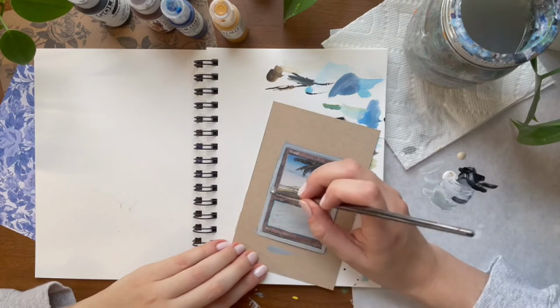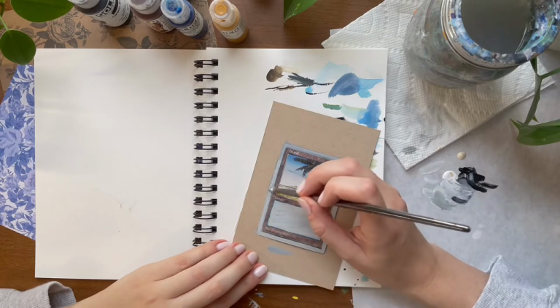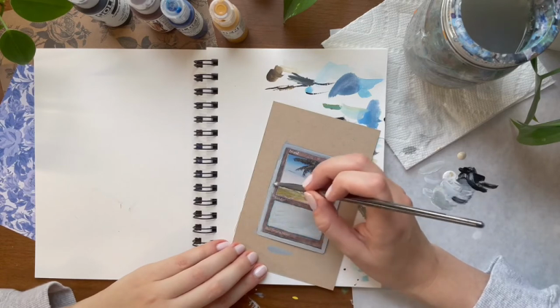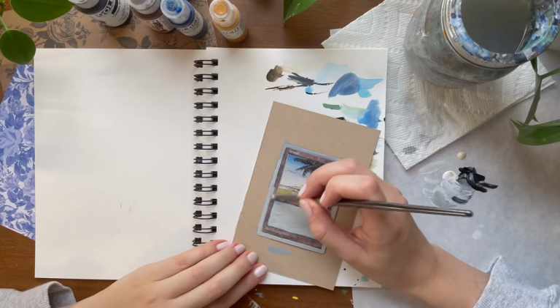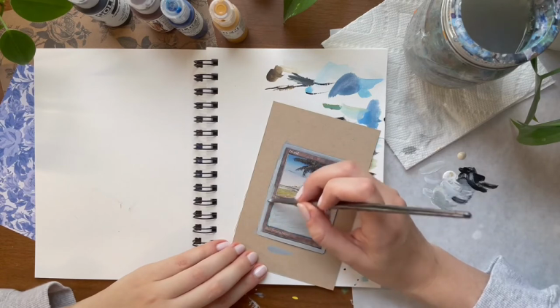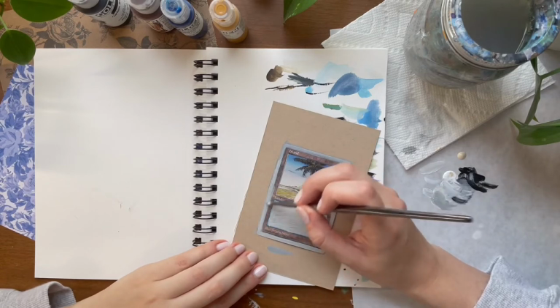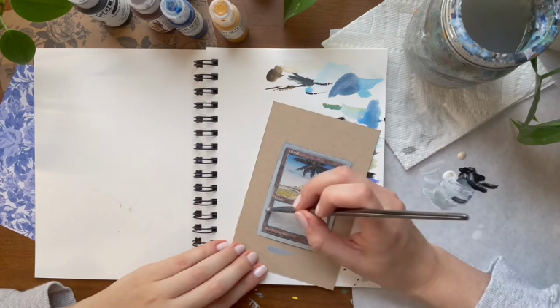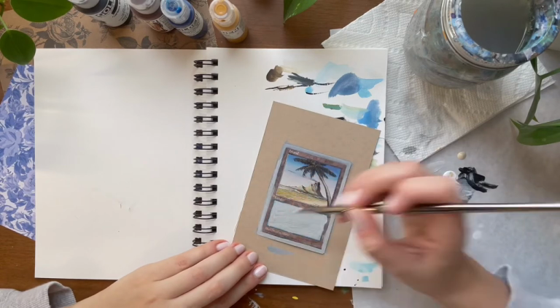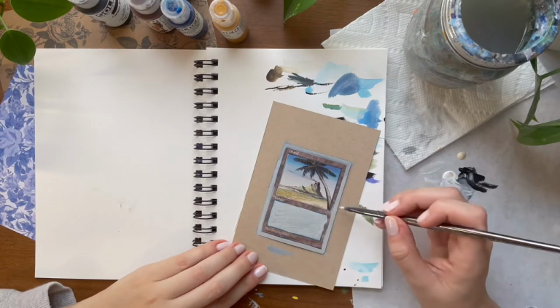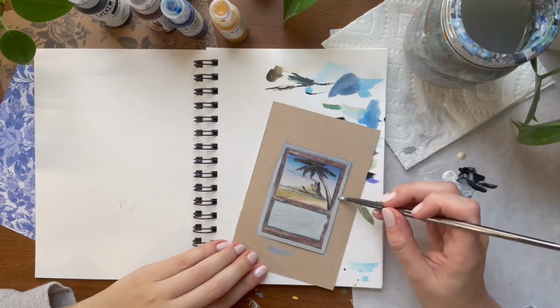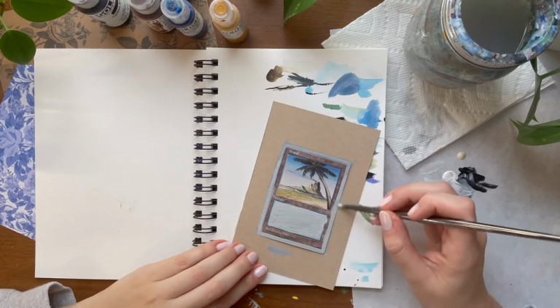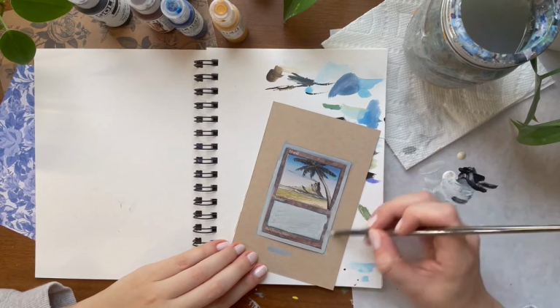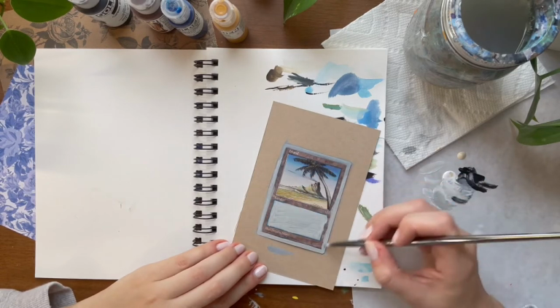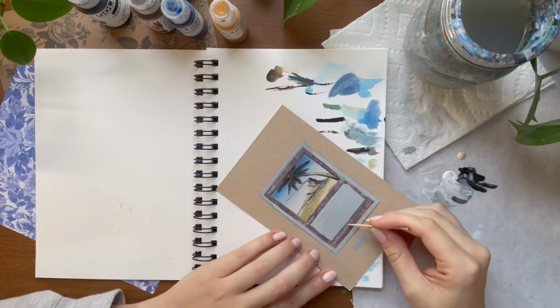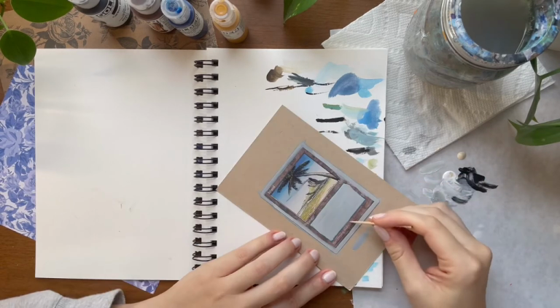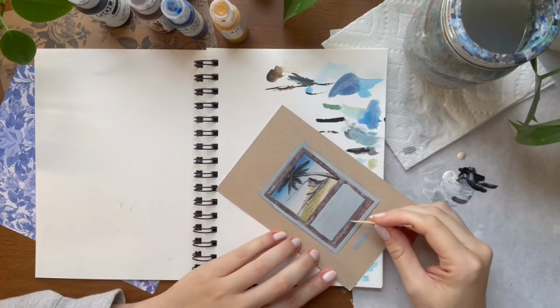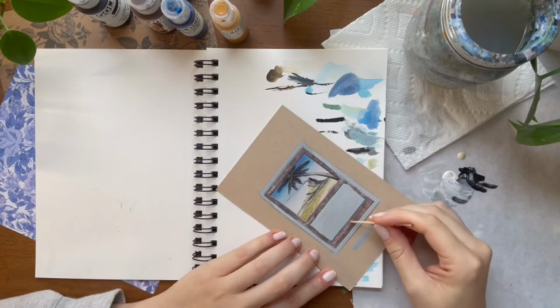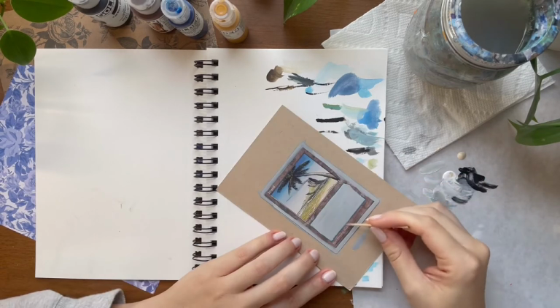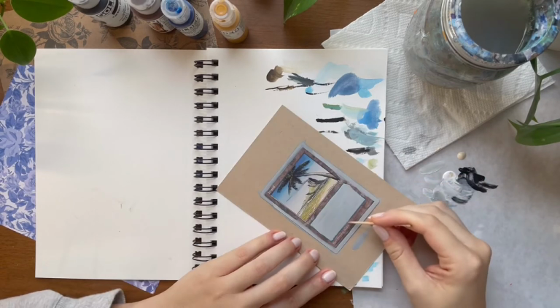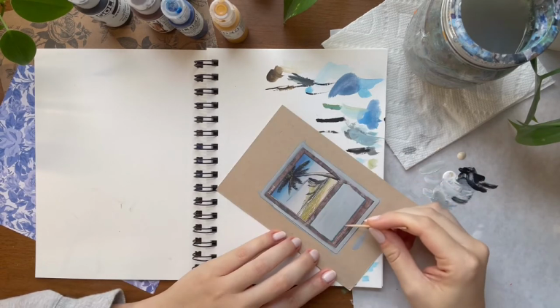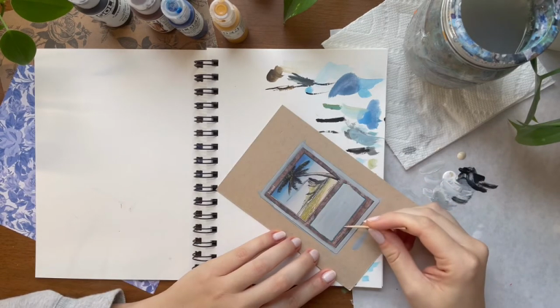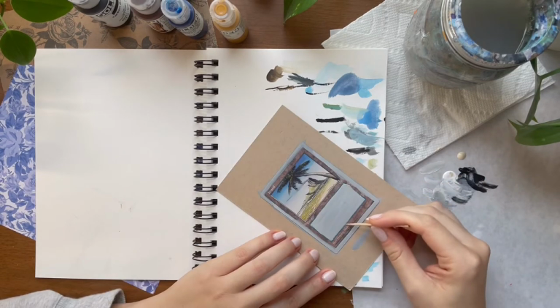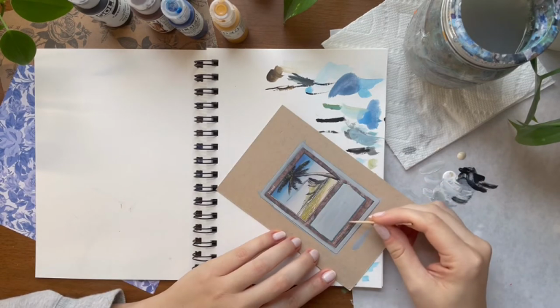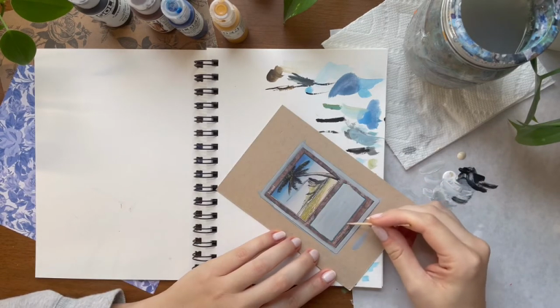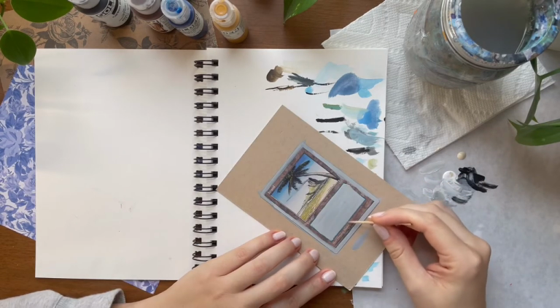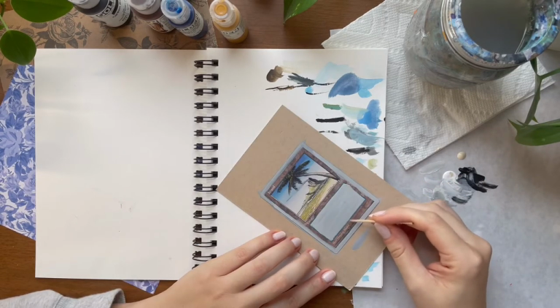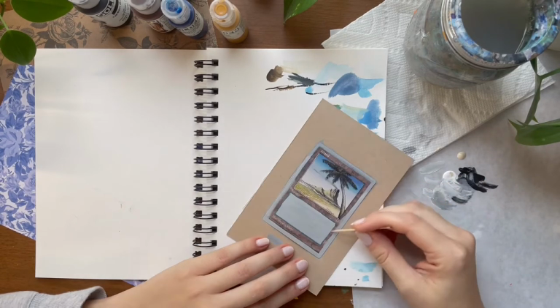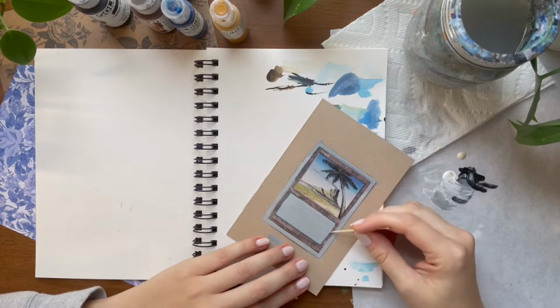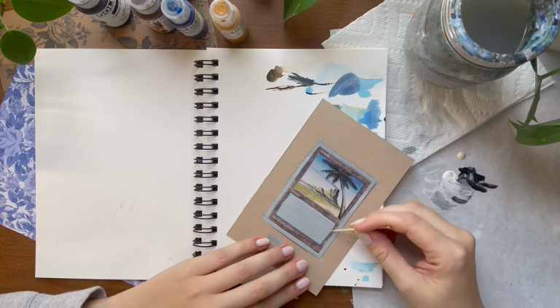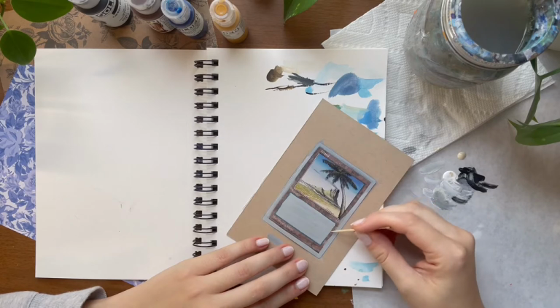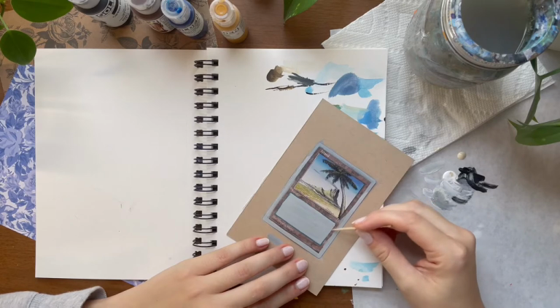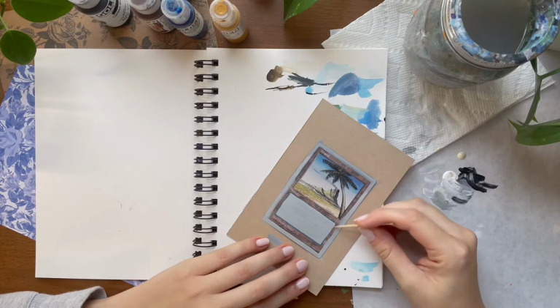It's okay if this layer gets a little bit messy. Here I'm using a toothpick to clean up those edges.